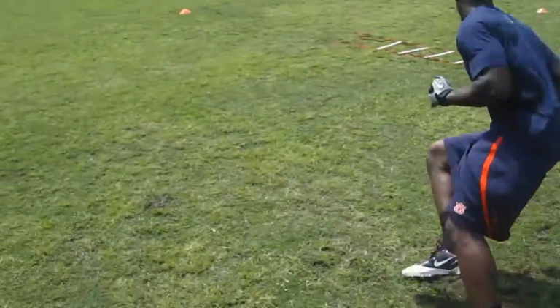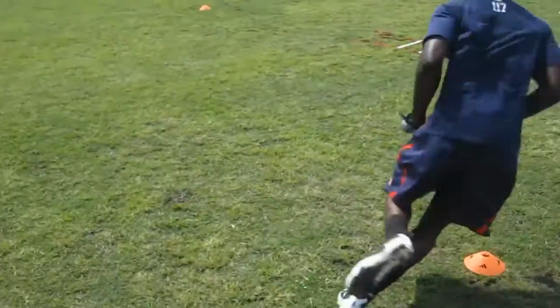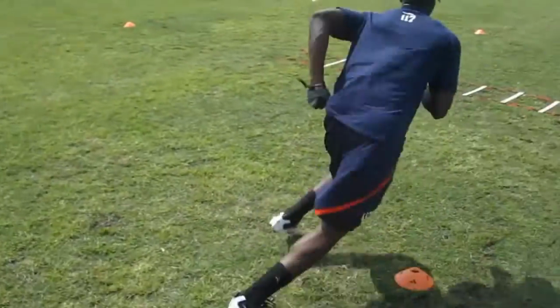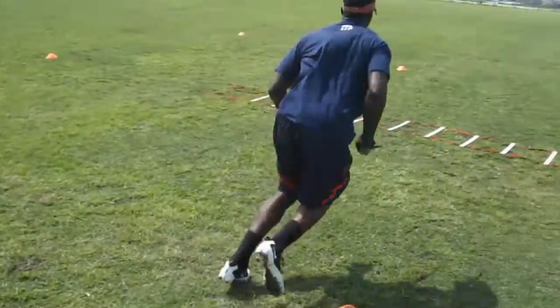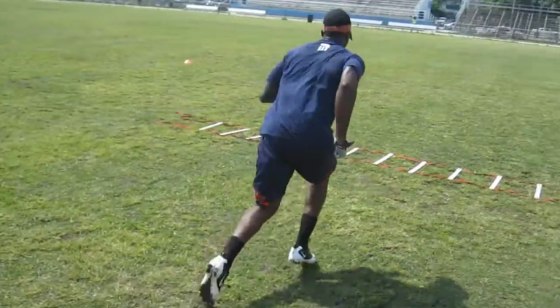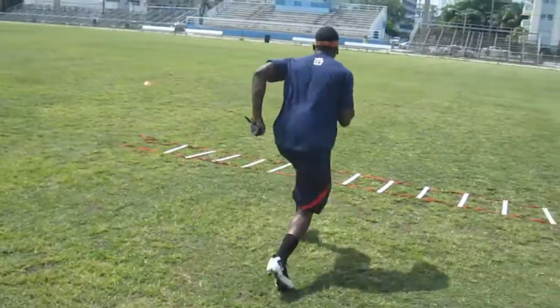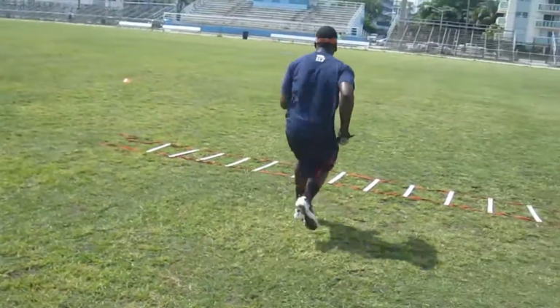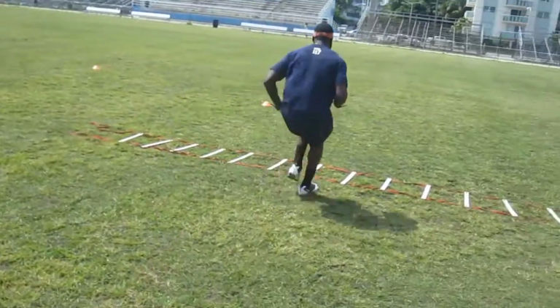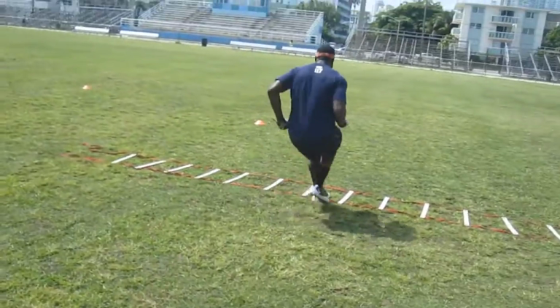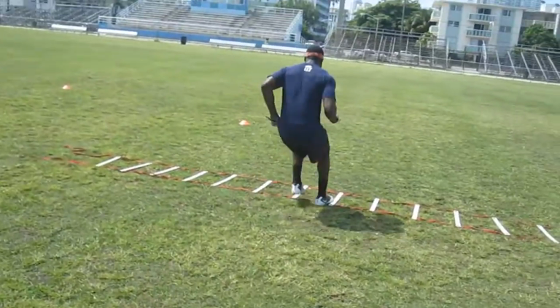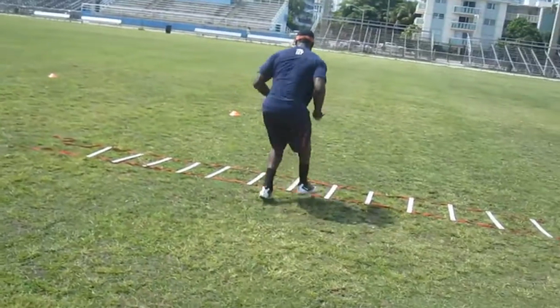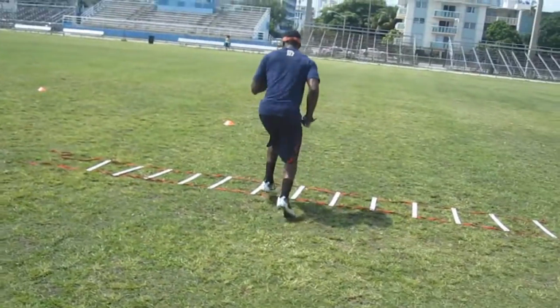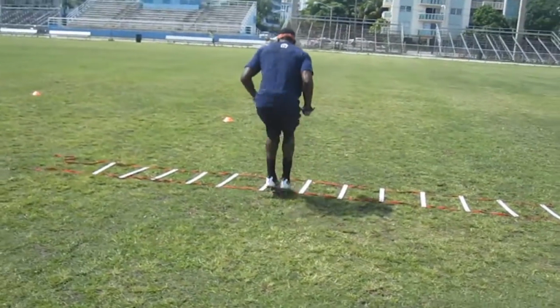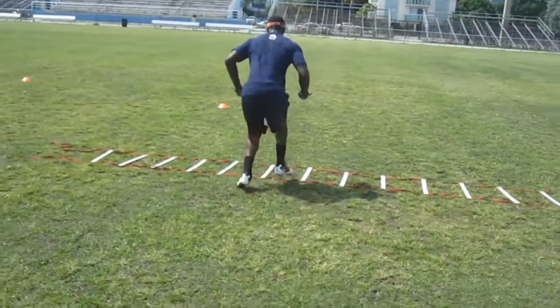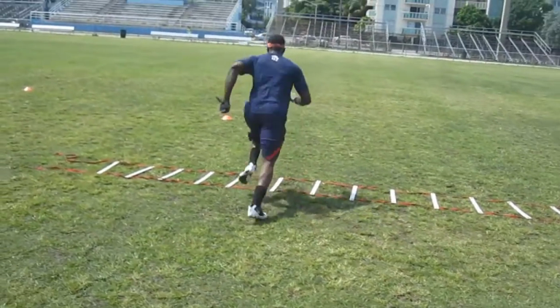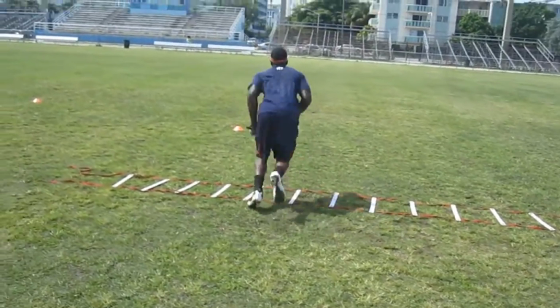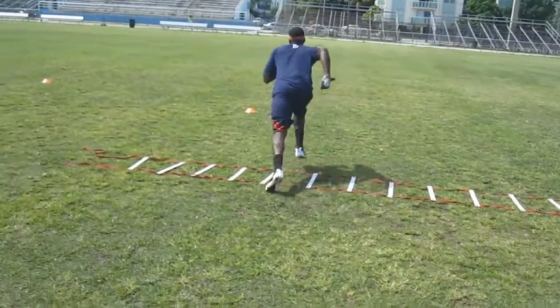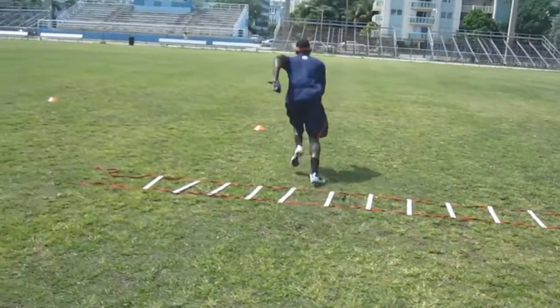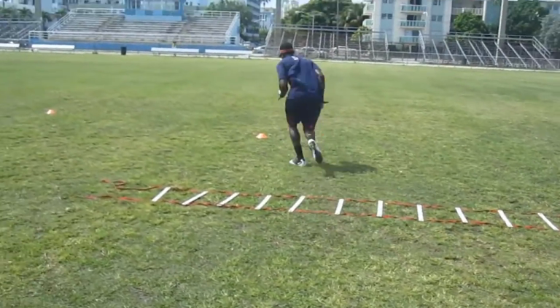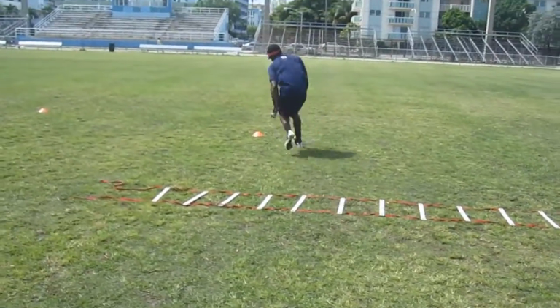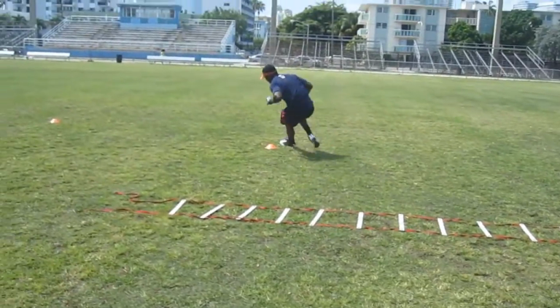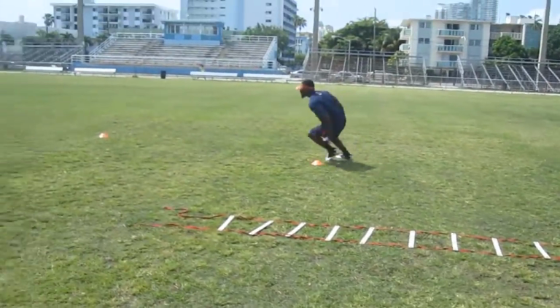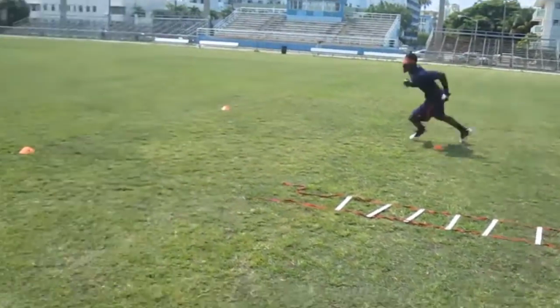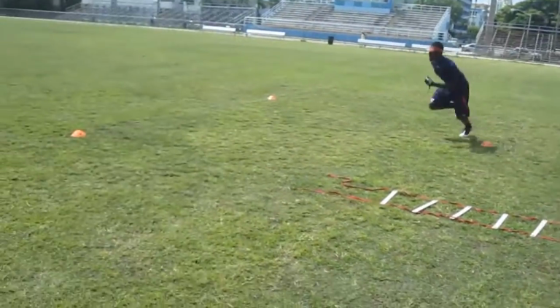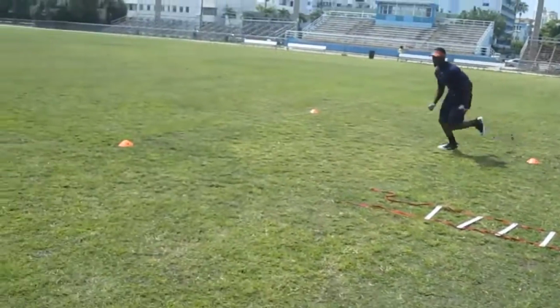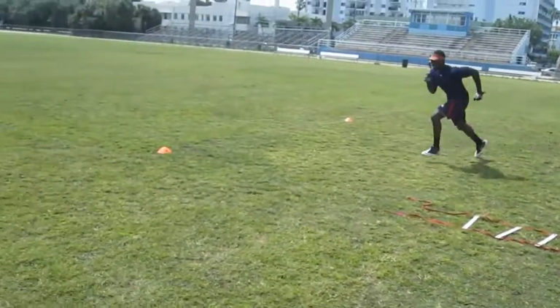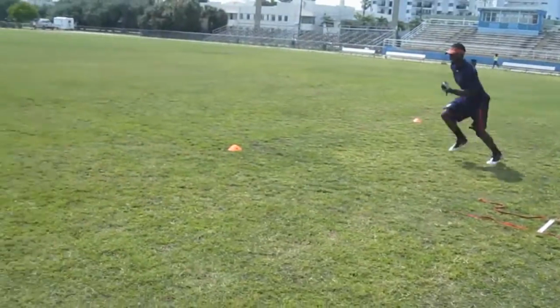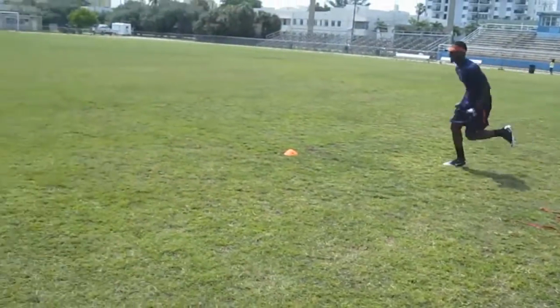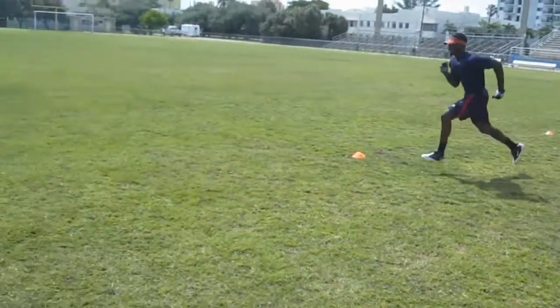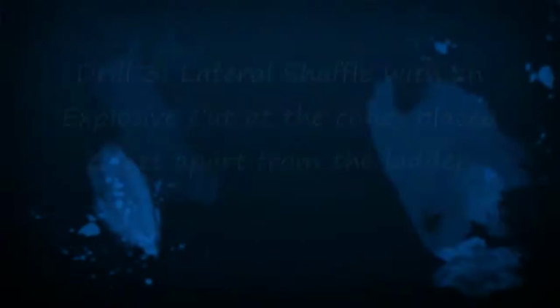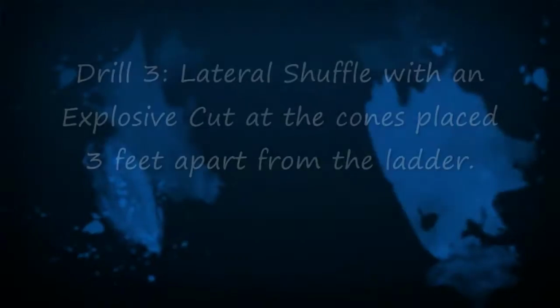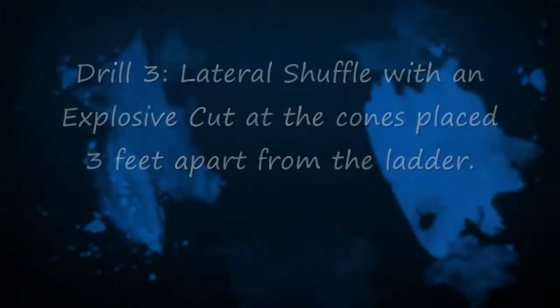As you can see, he's going two feet in, two feet out, whipping it and exploding out.